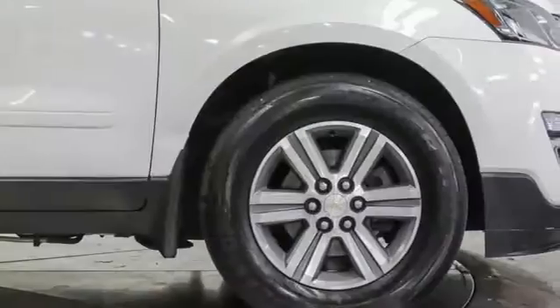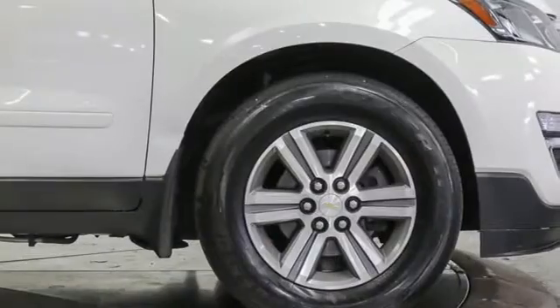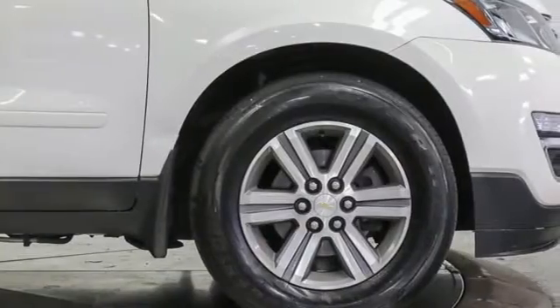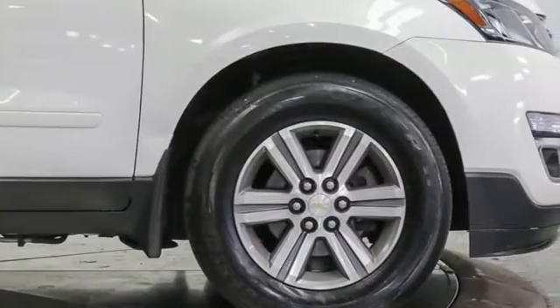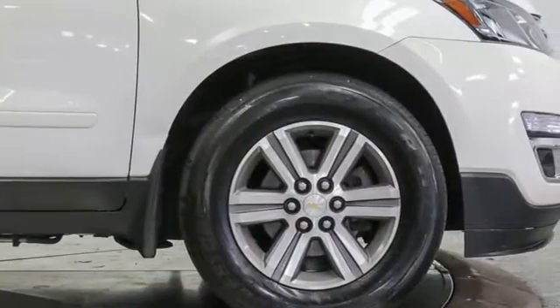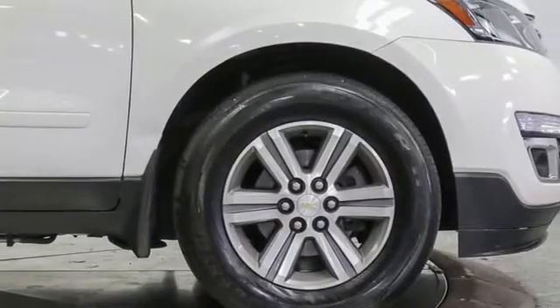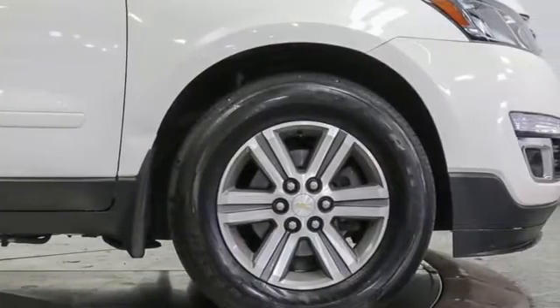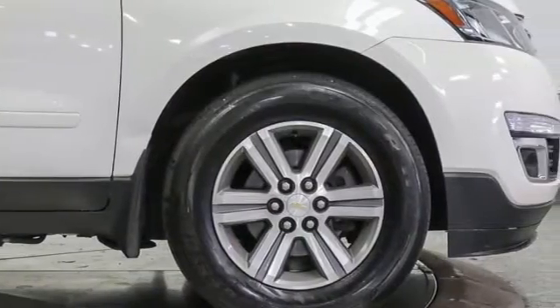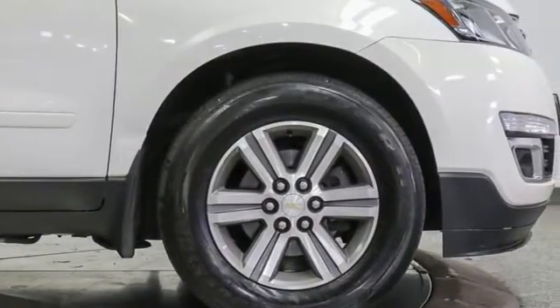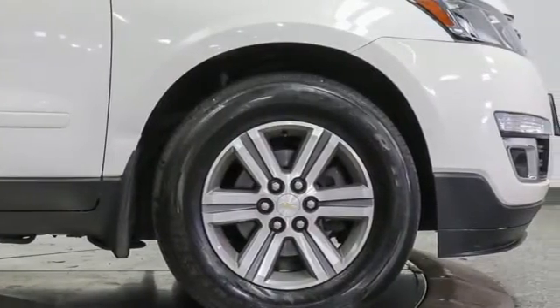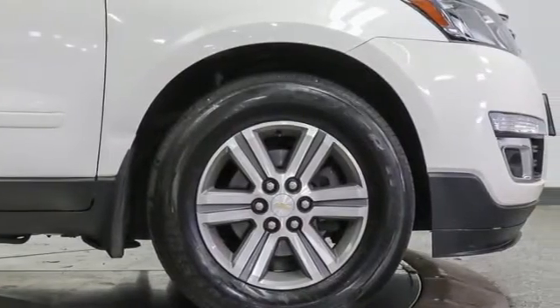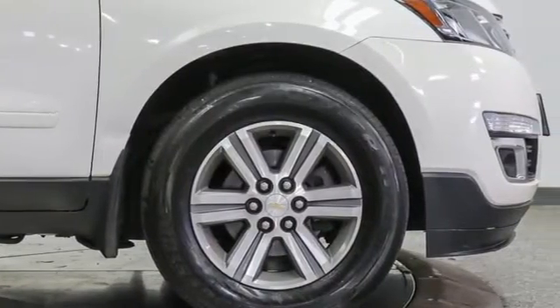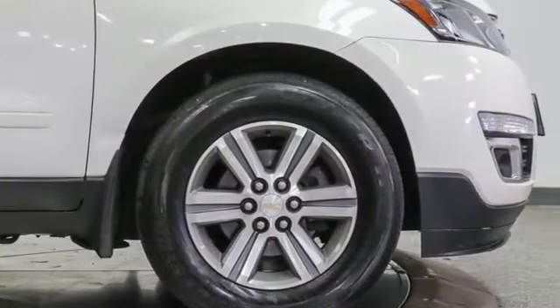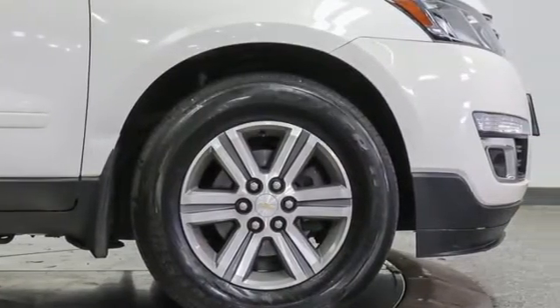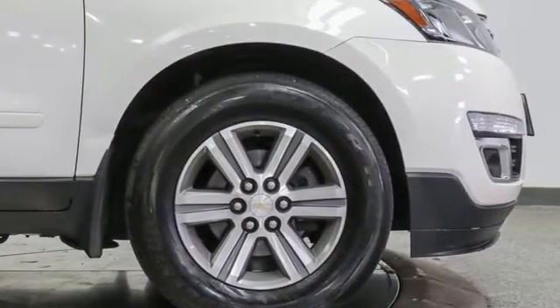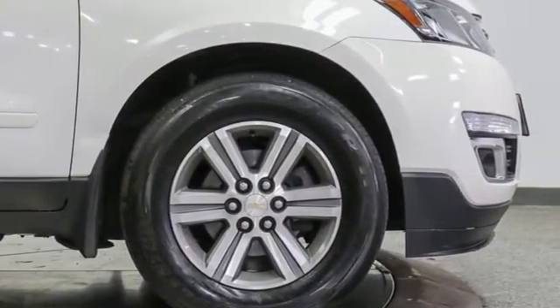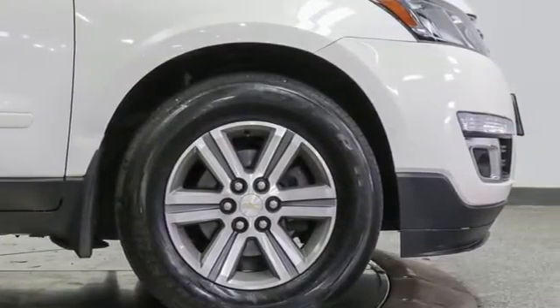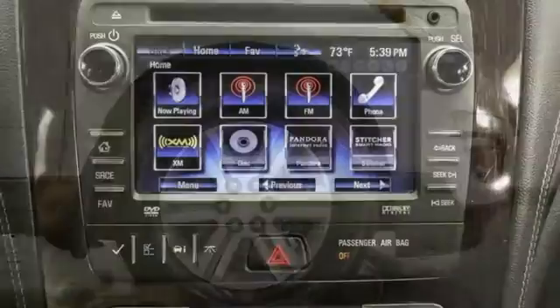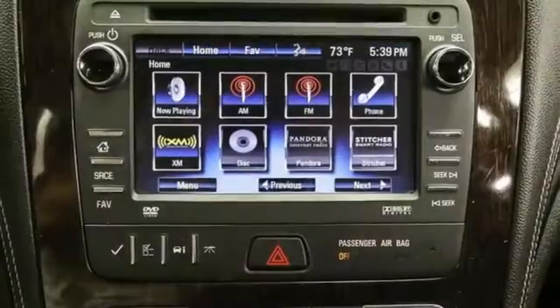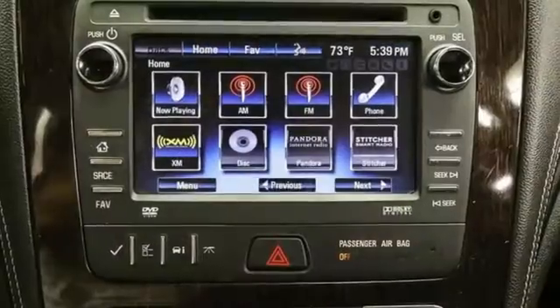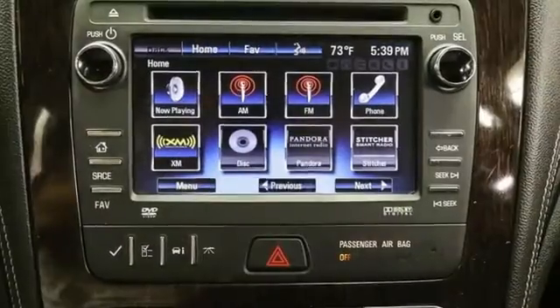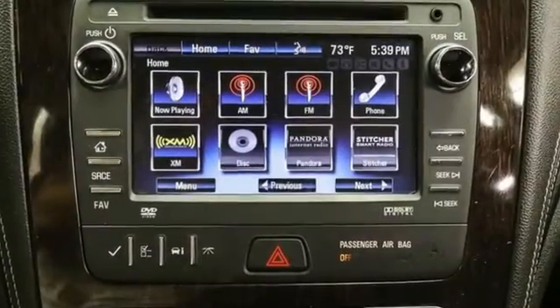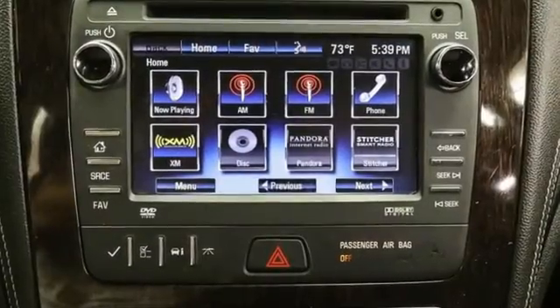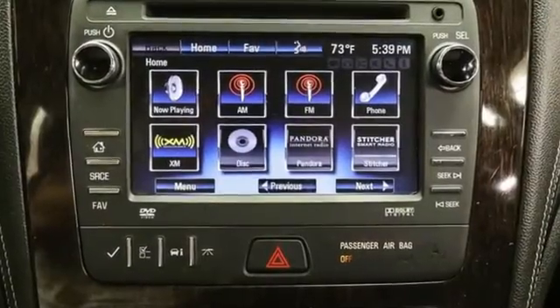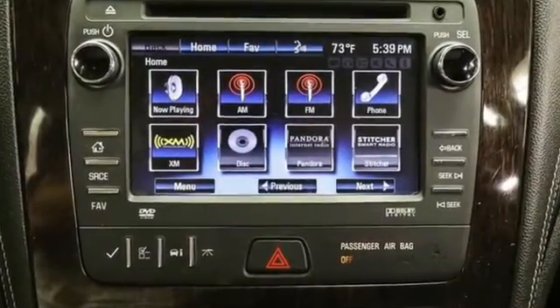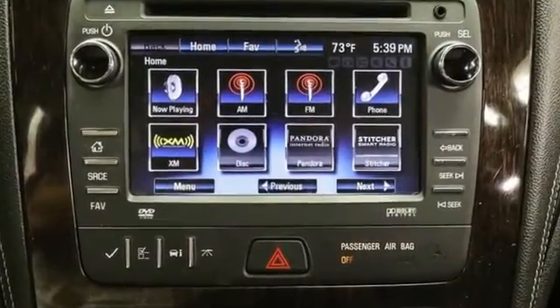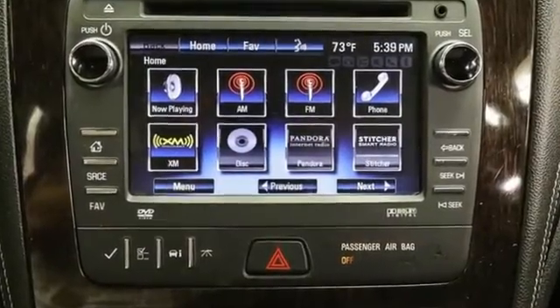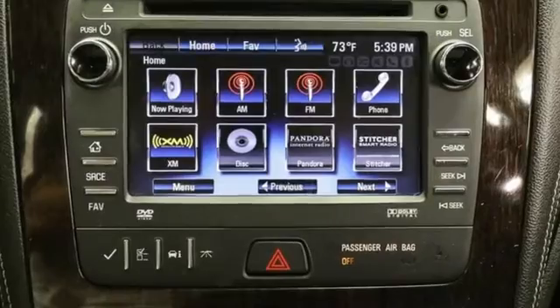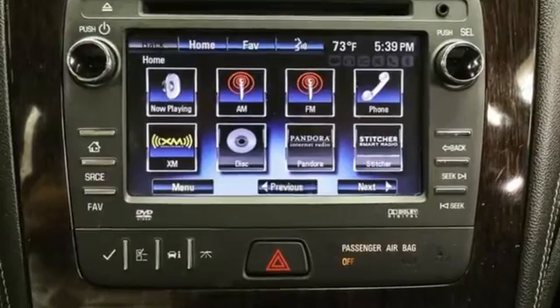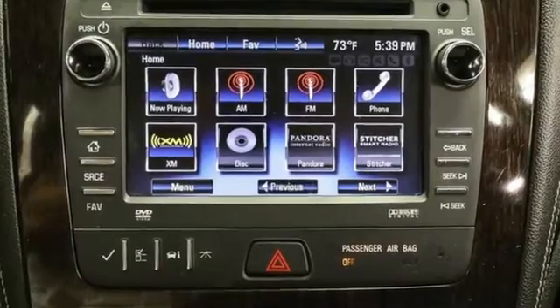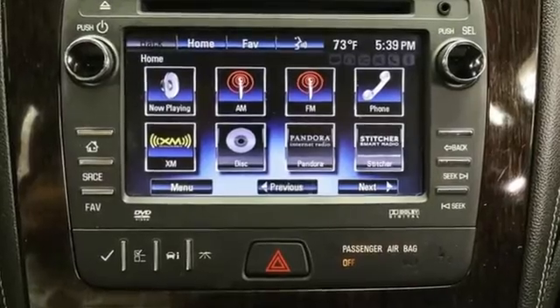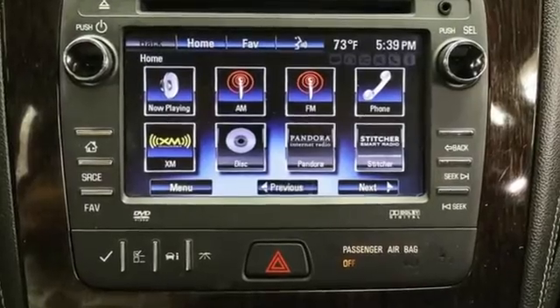New Car Test Drive calls the Traverse roomy, reasonably easy to get in and out of, and features room for eight in its three rows.